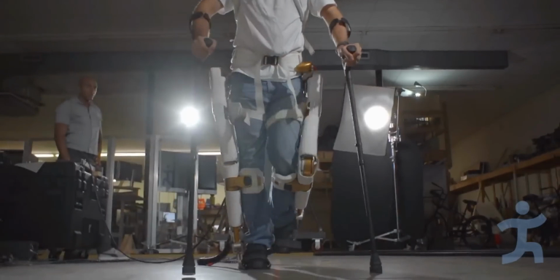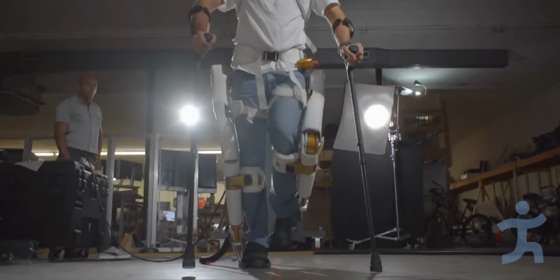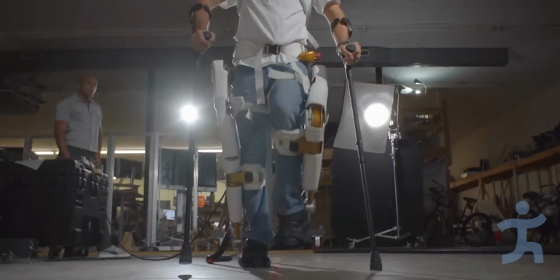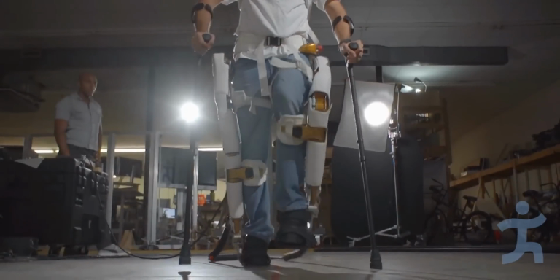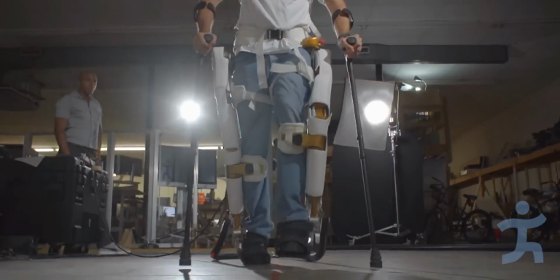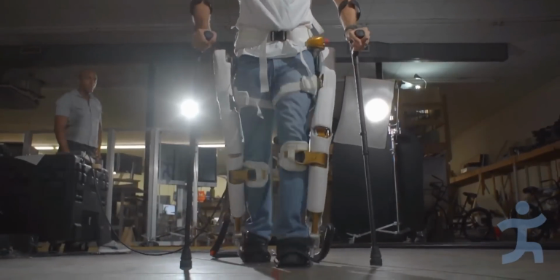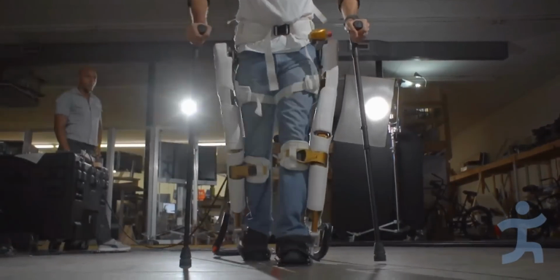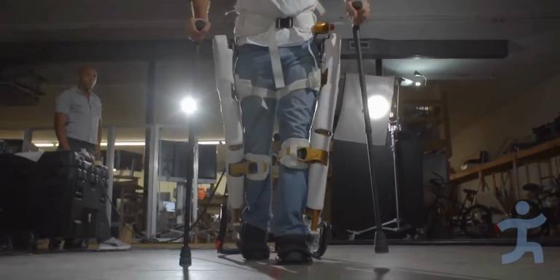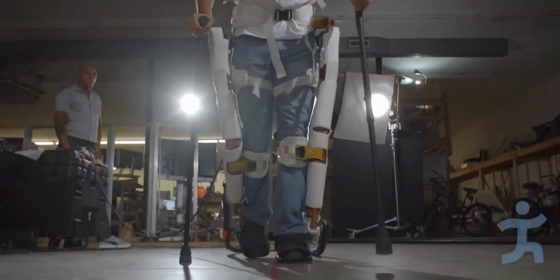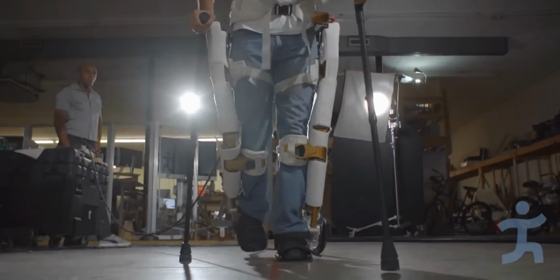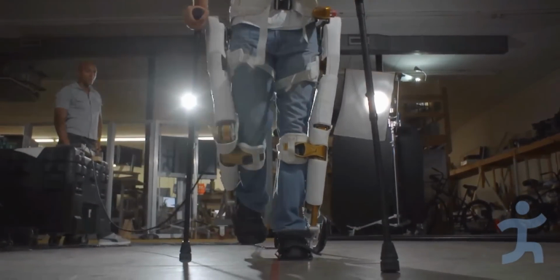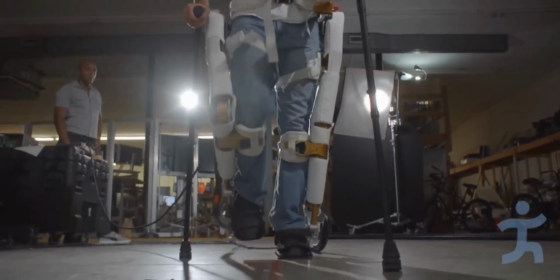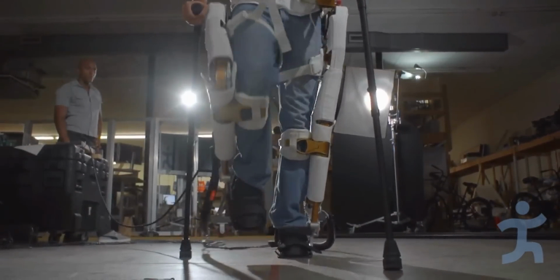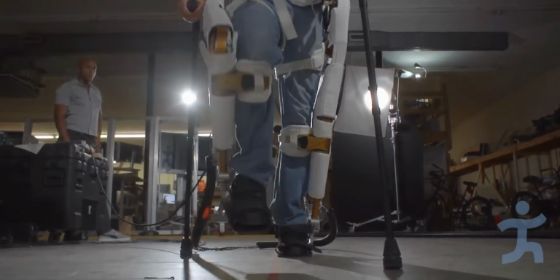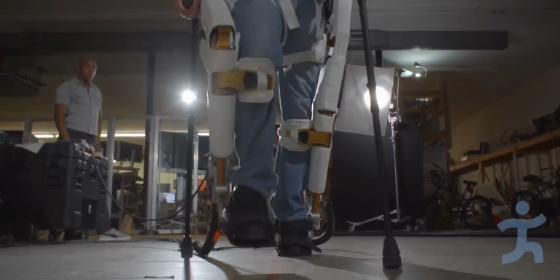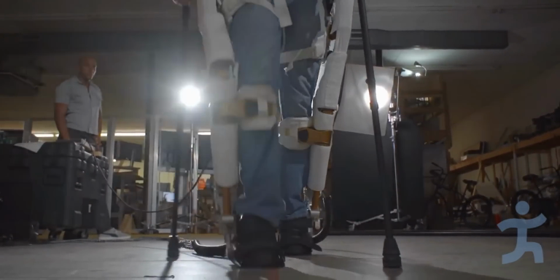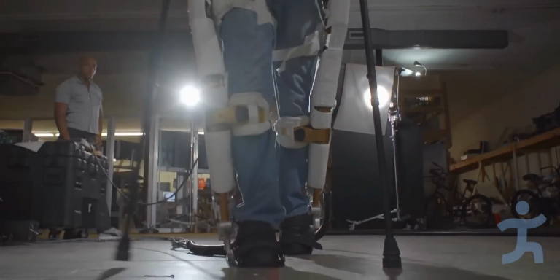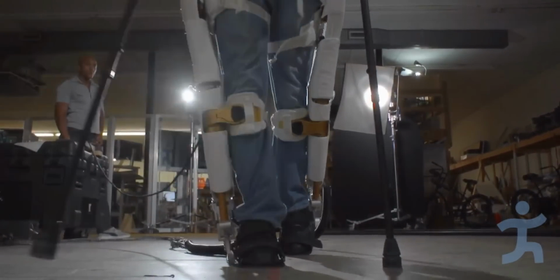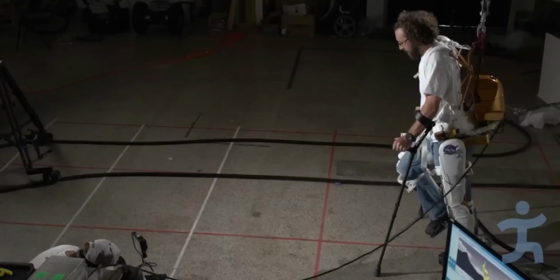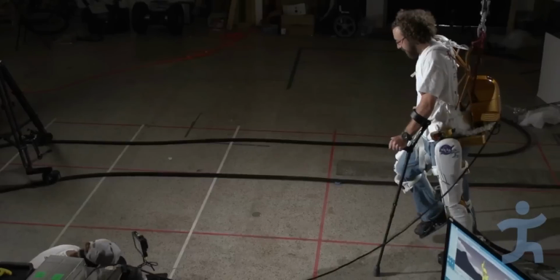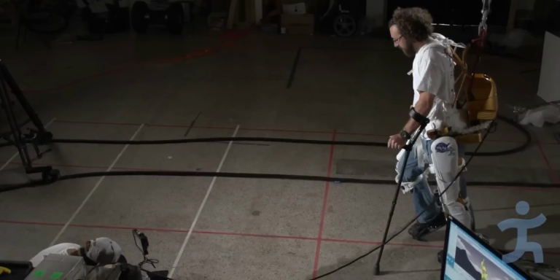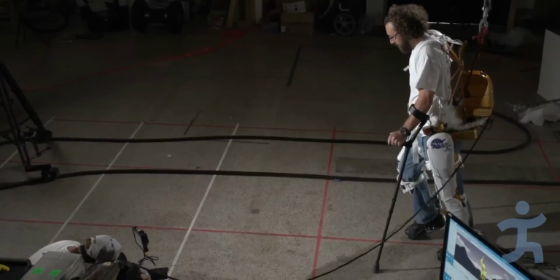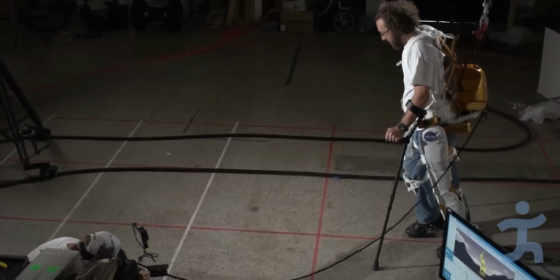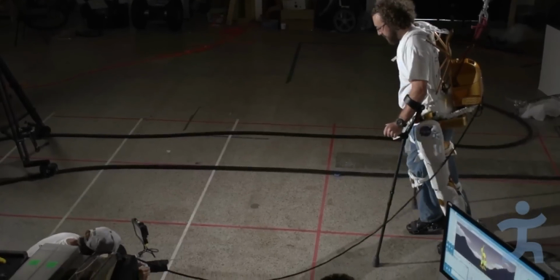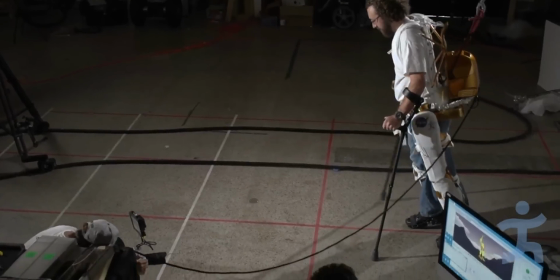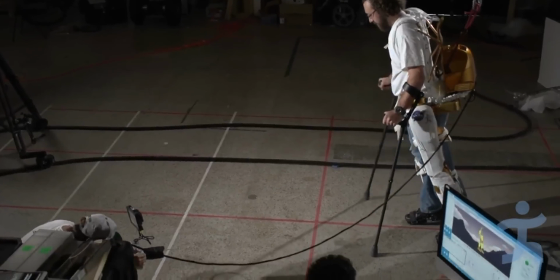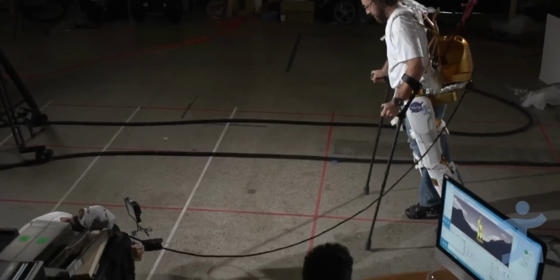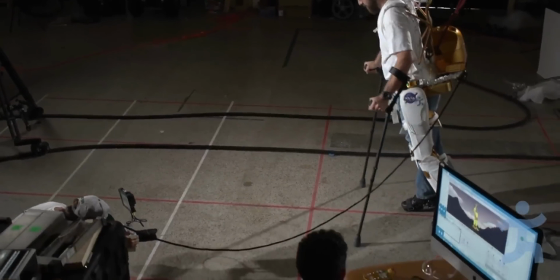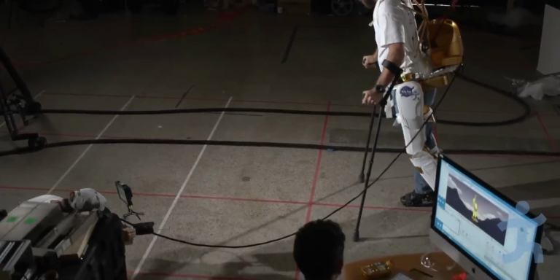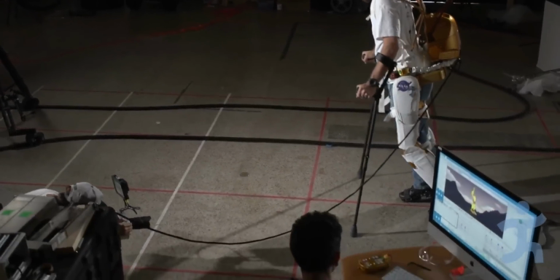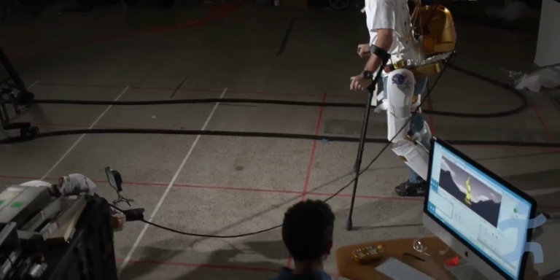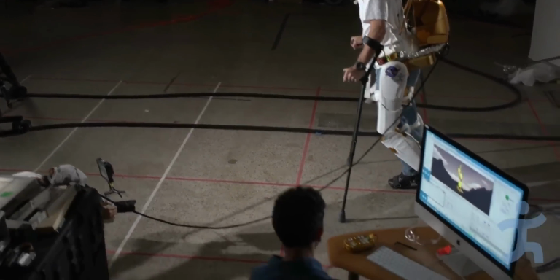Our next step is to do testing with a person who has a spinal cord injury and is paralyzed.